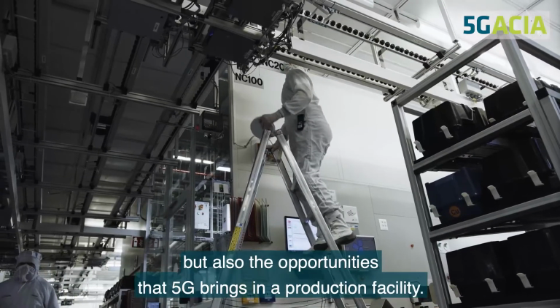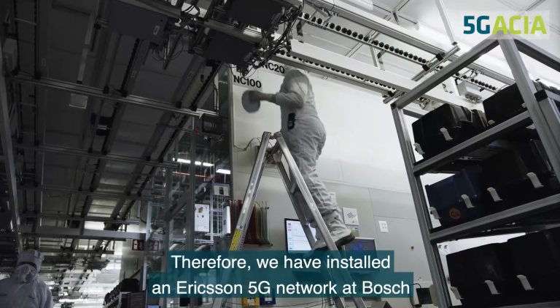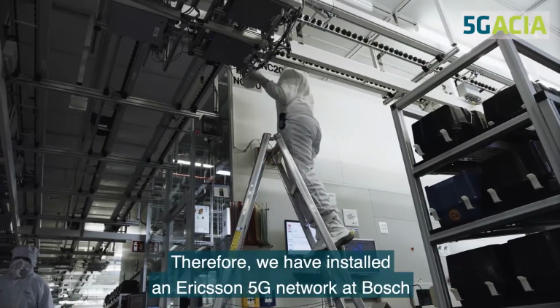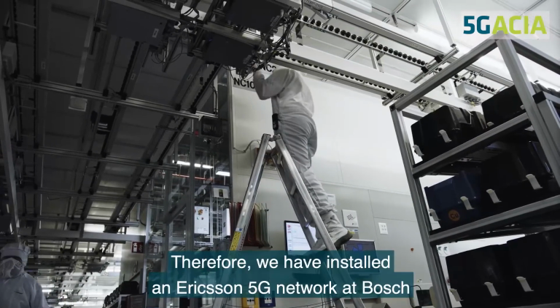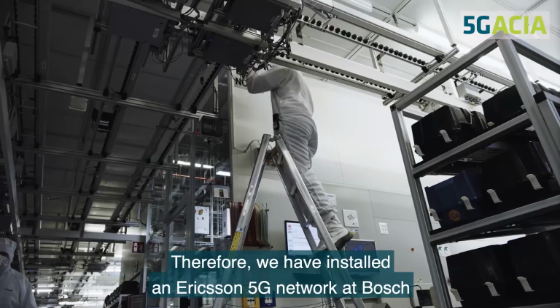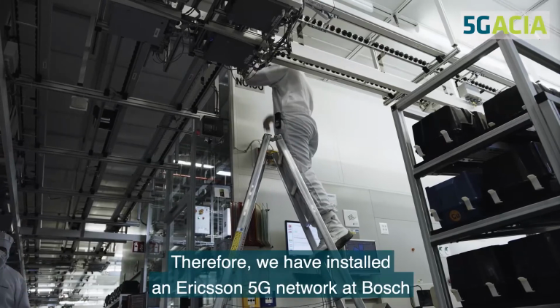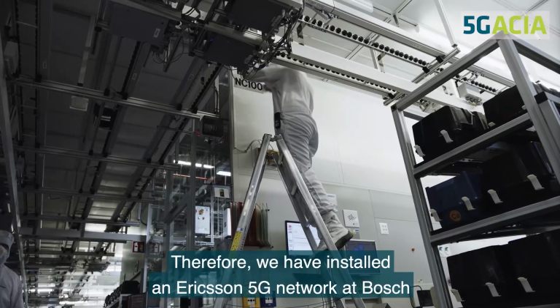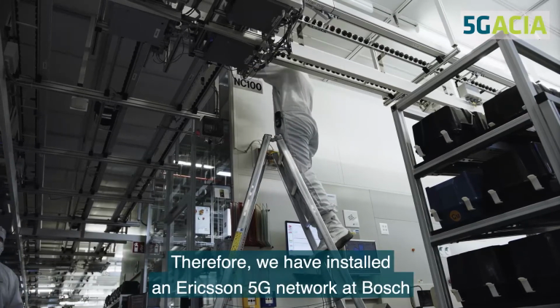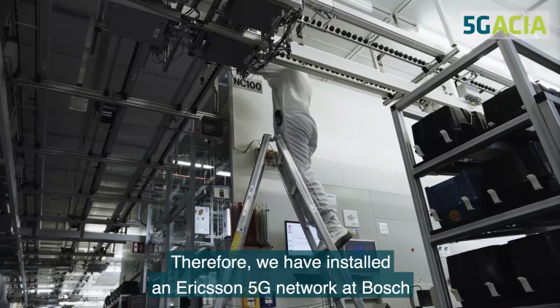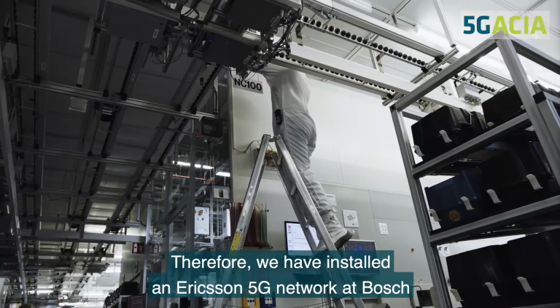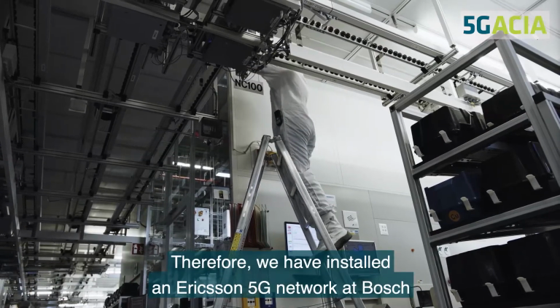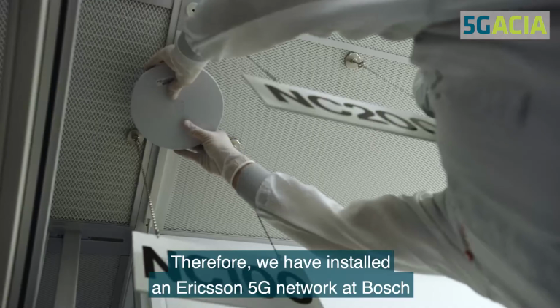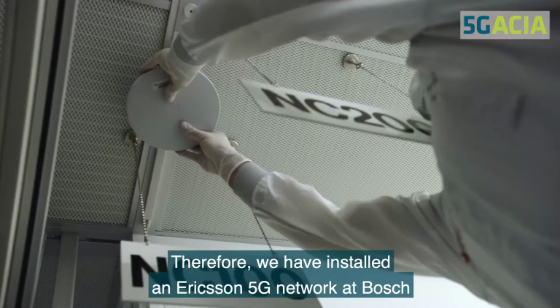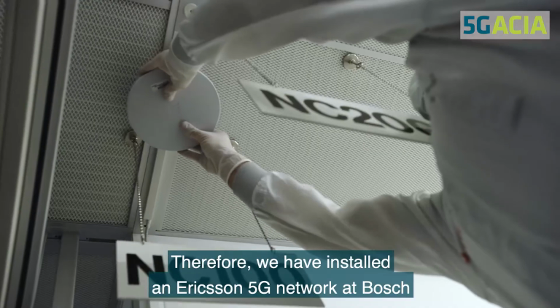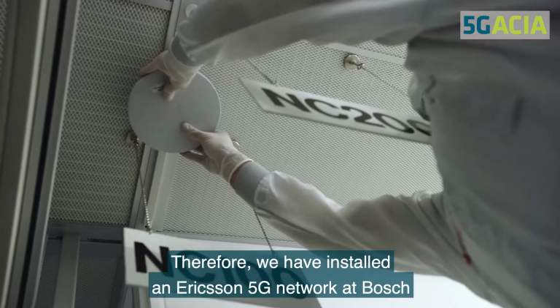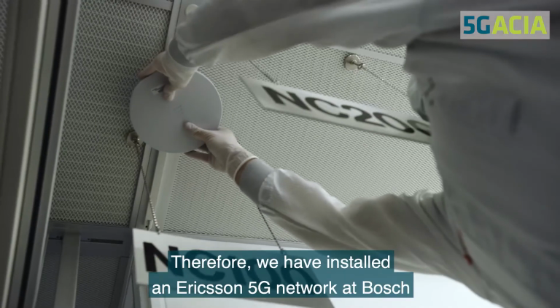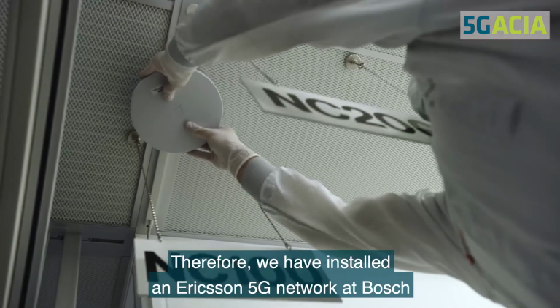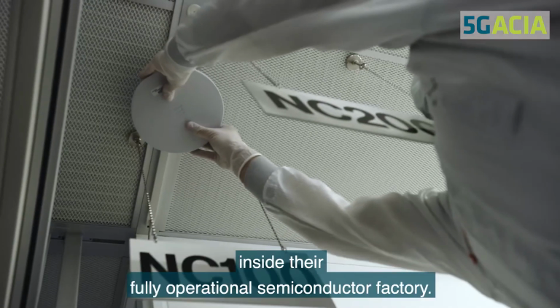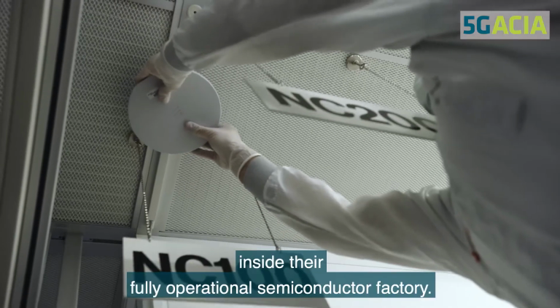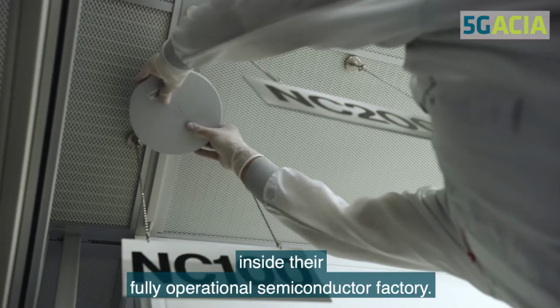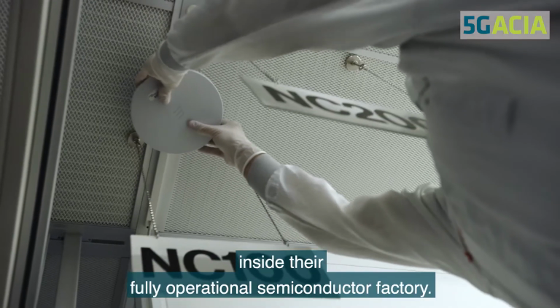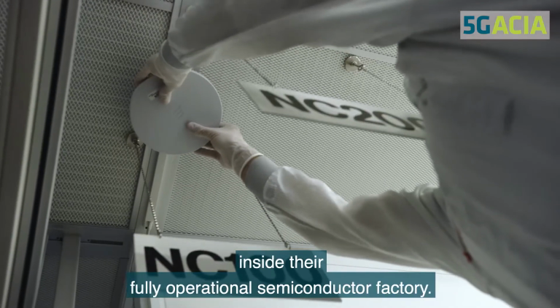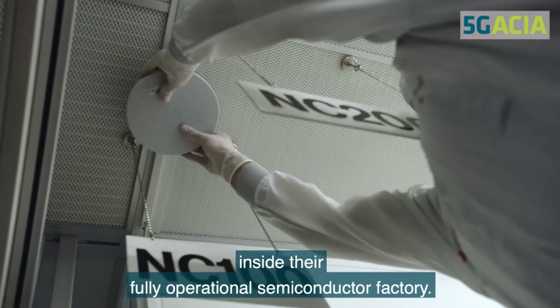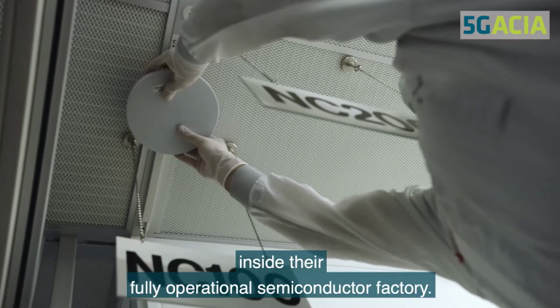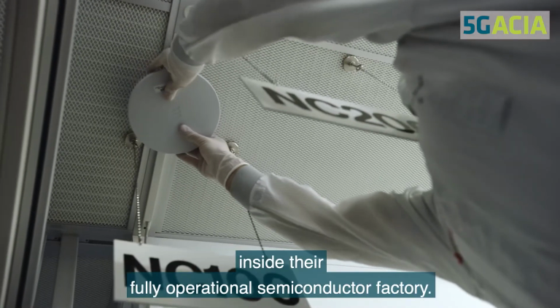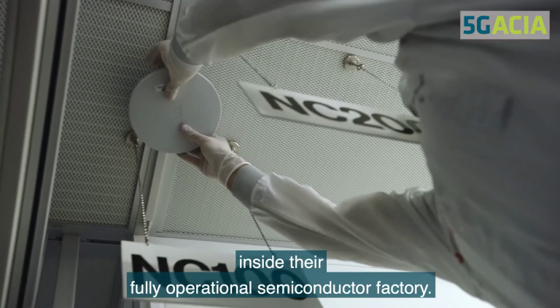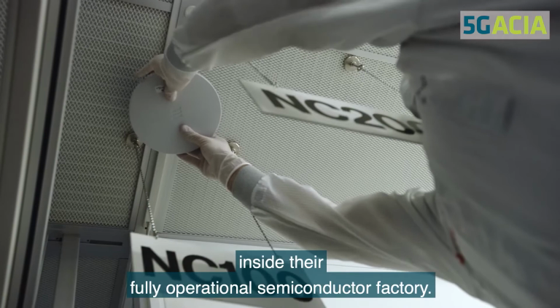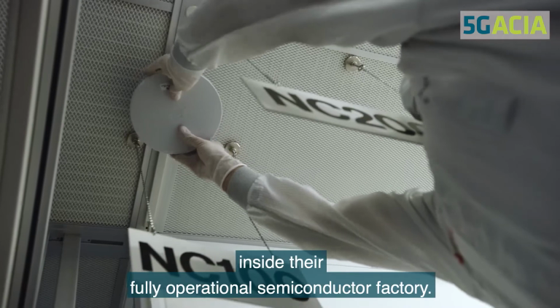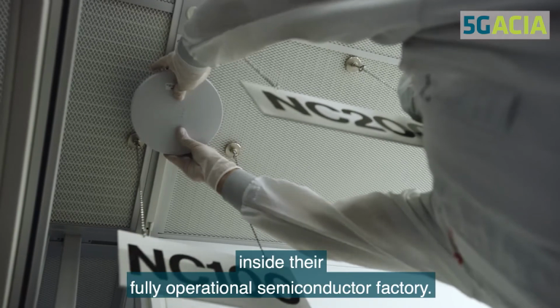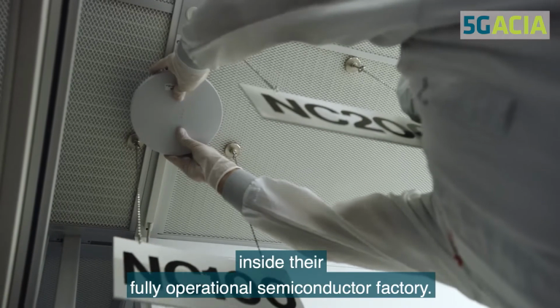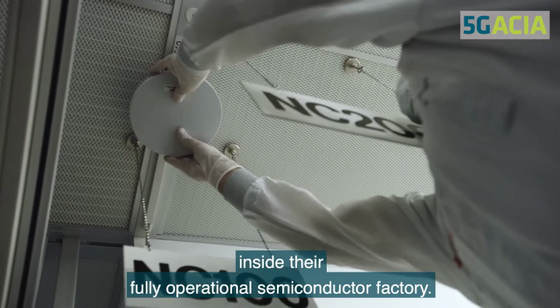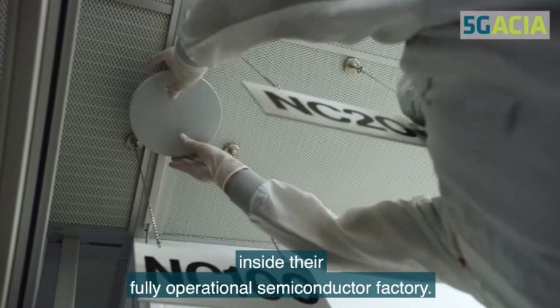Therefore, we have installed an Ericsson 5G network at Bosch inside their fully operational semiconductor factory.